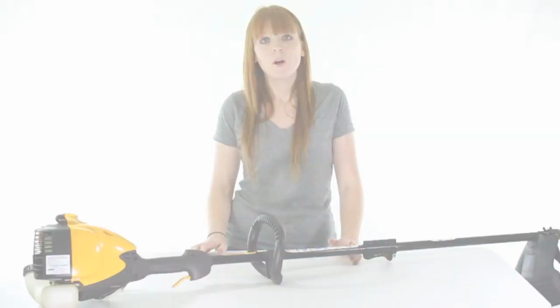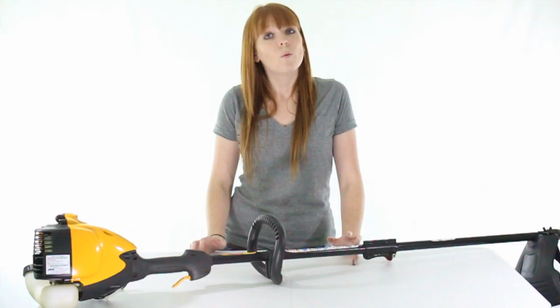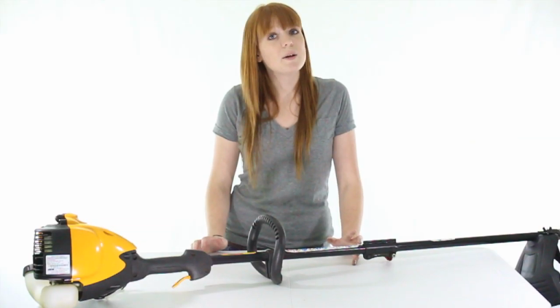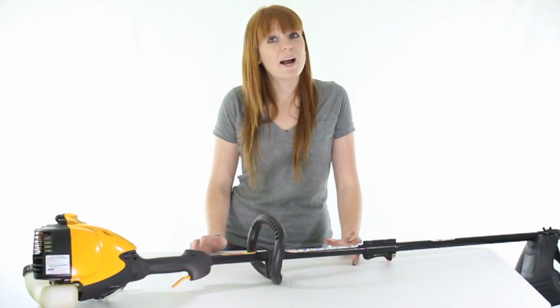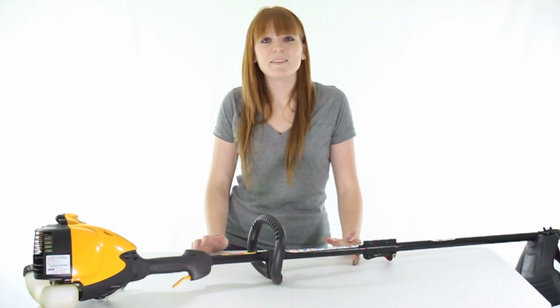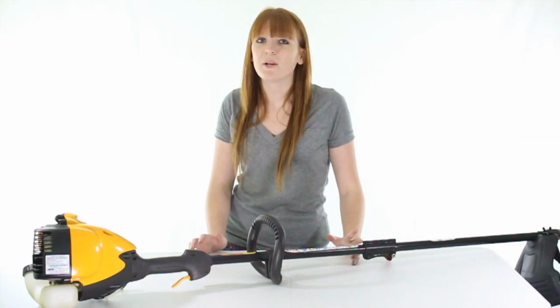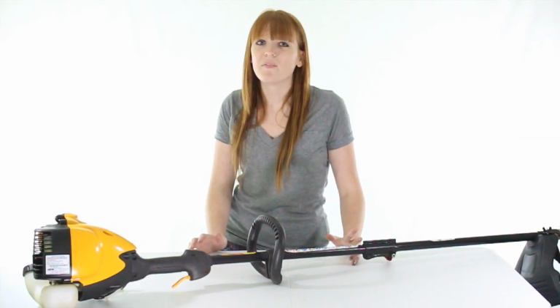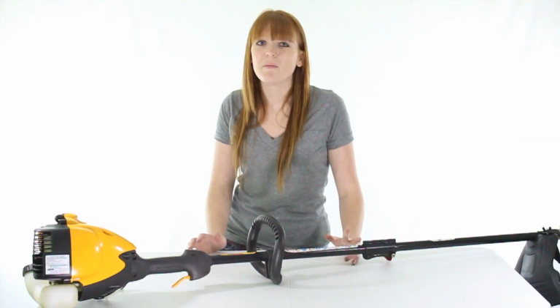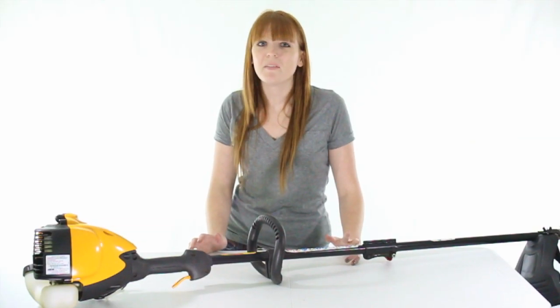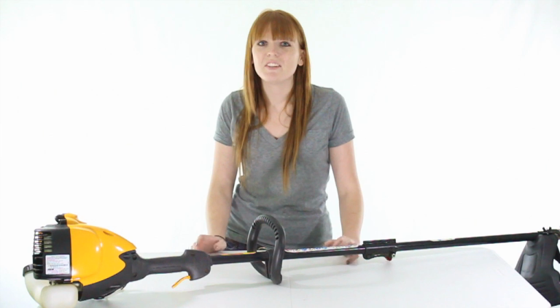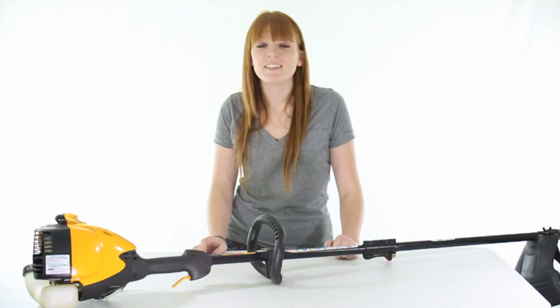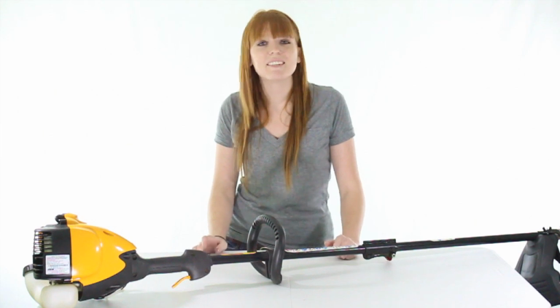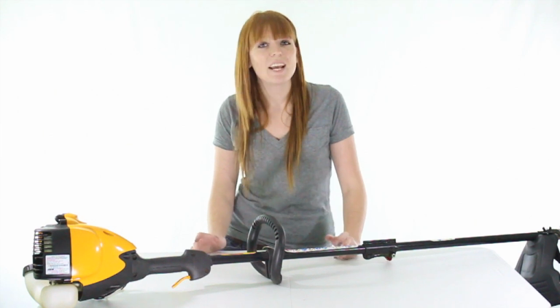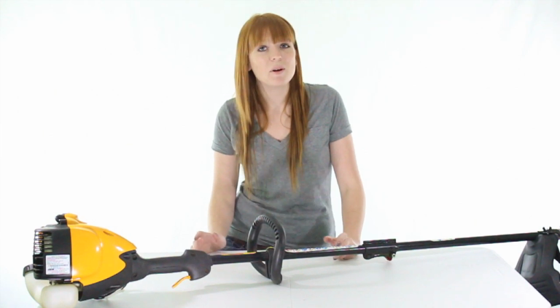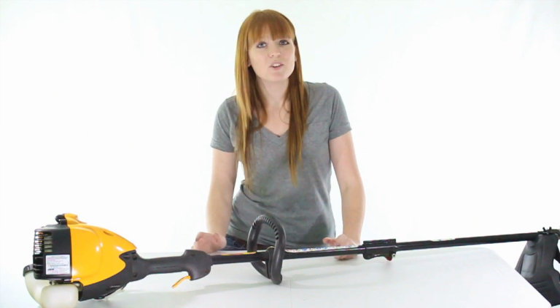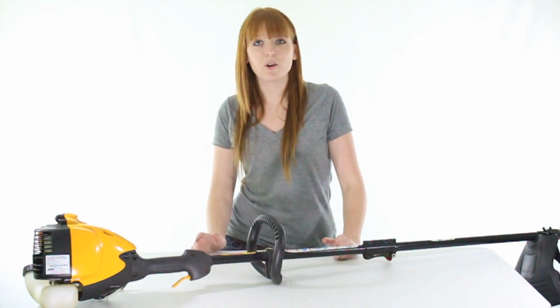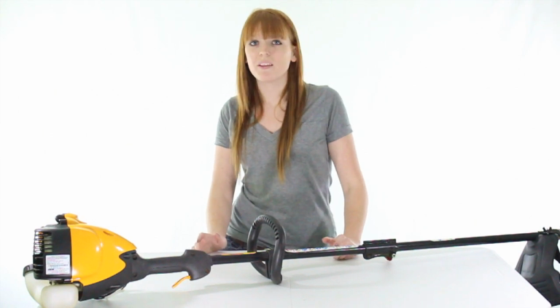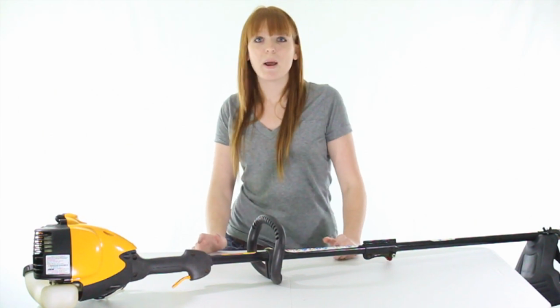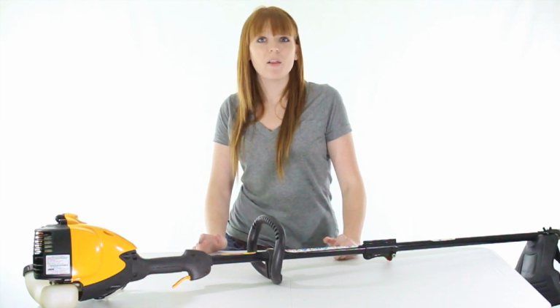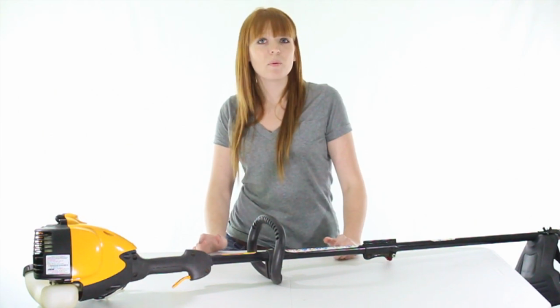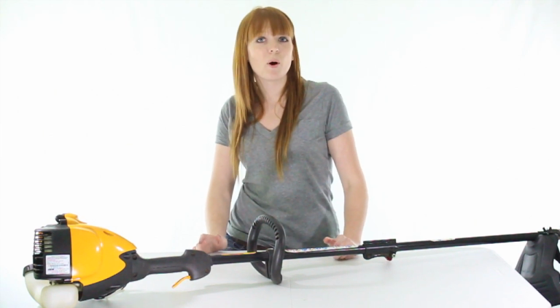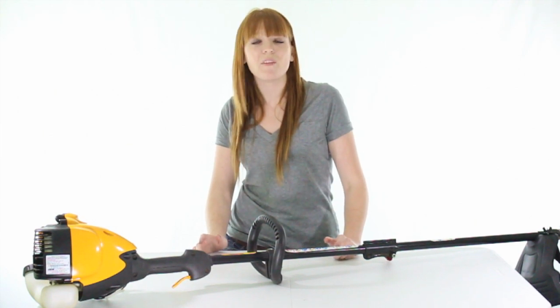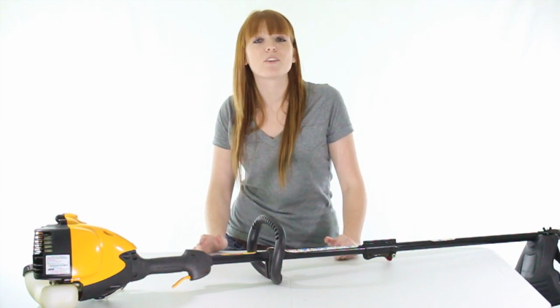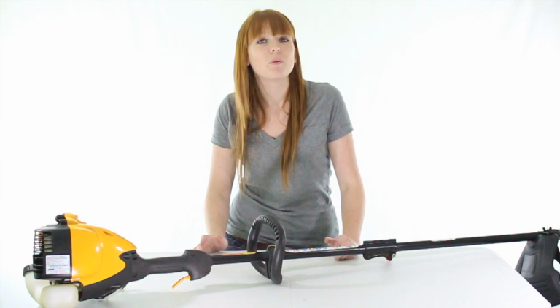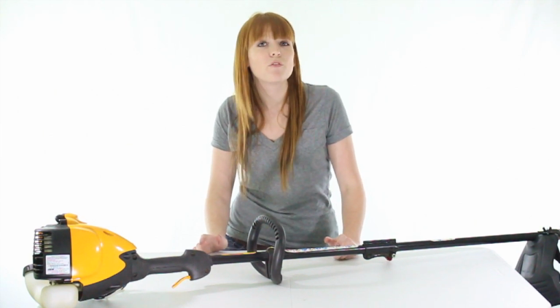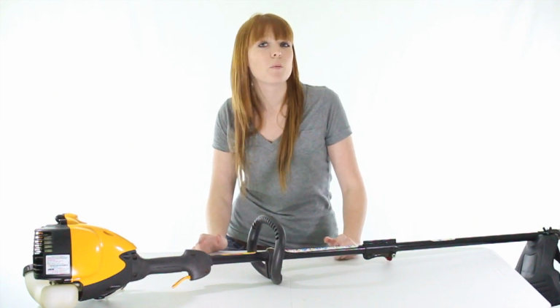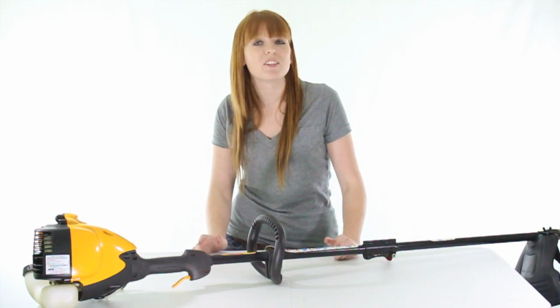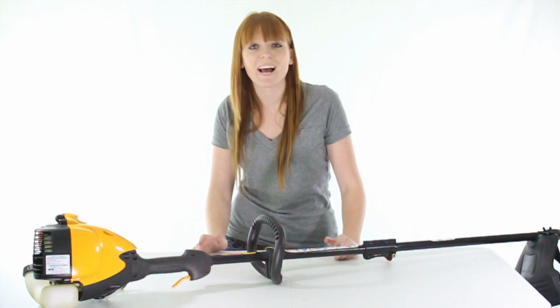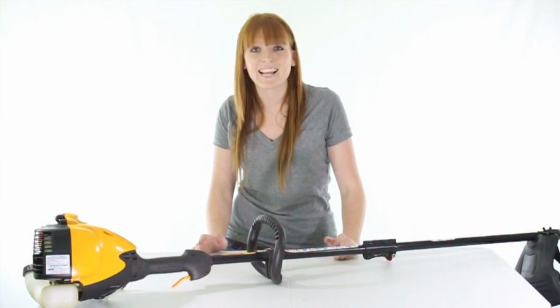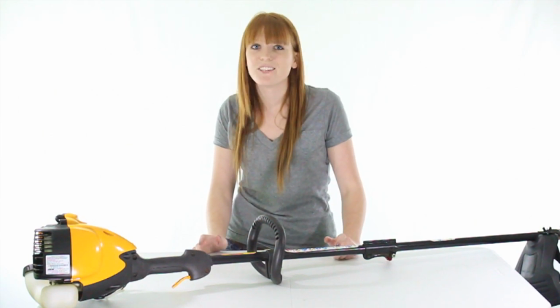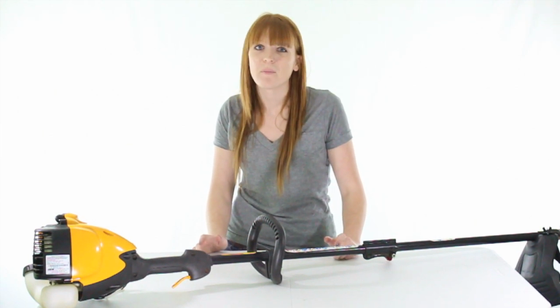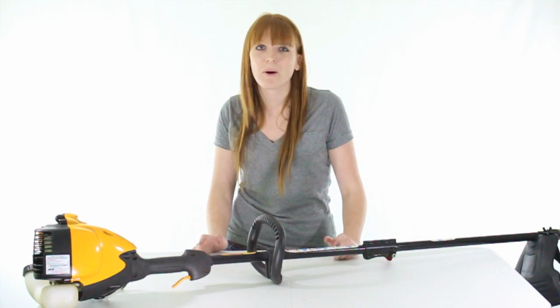What's up guys, I'm Brittany with VMInnovations and today I'm here to show you this Pallon Pro factory refurbished gas line trimmer.